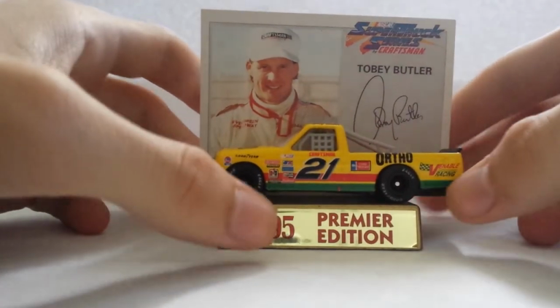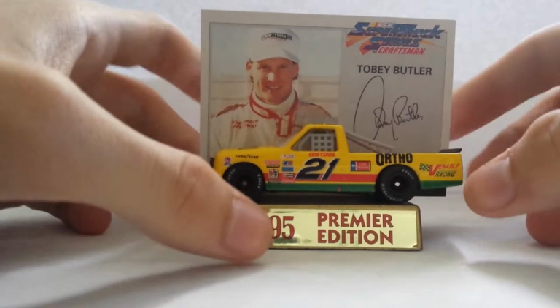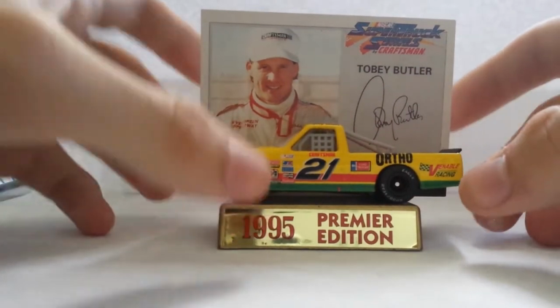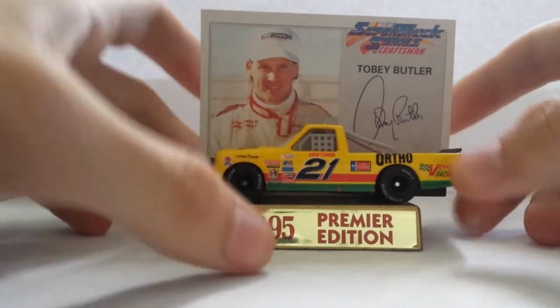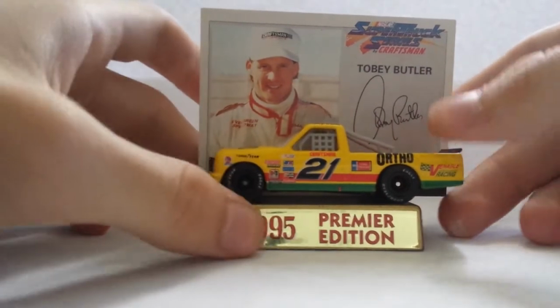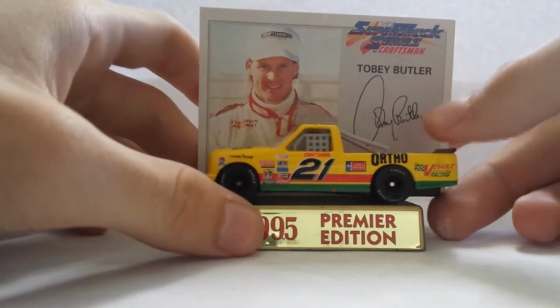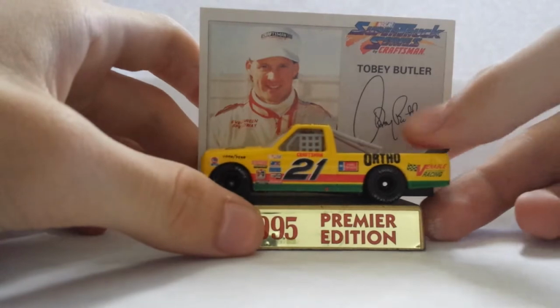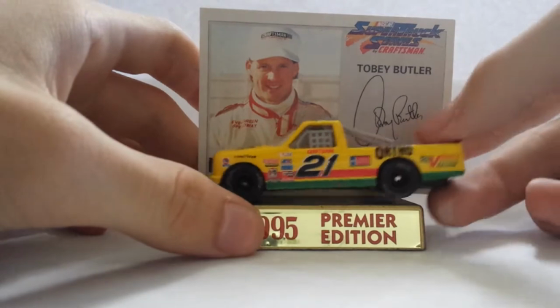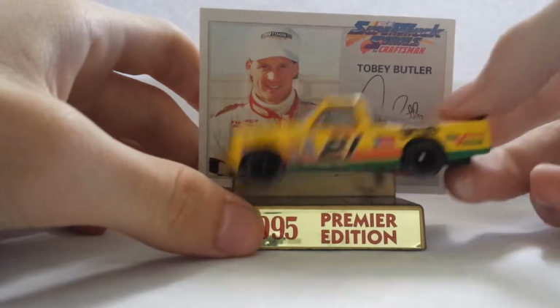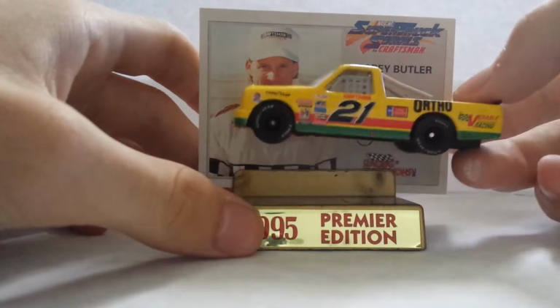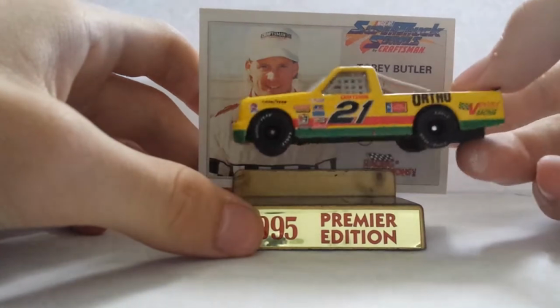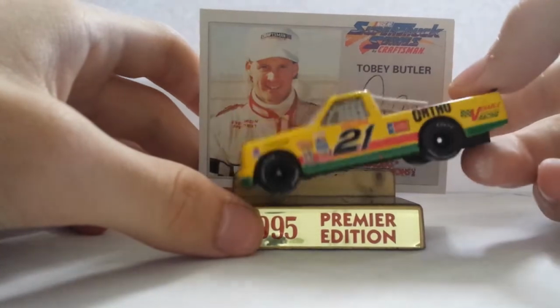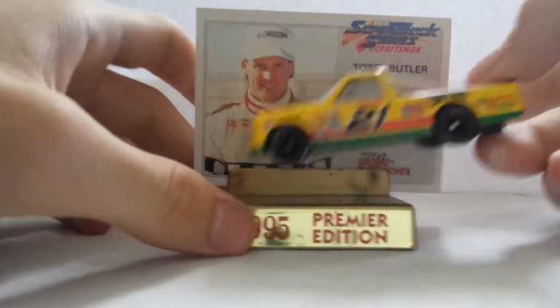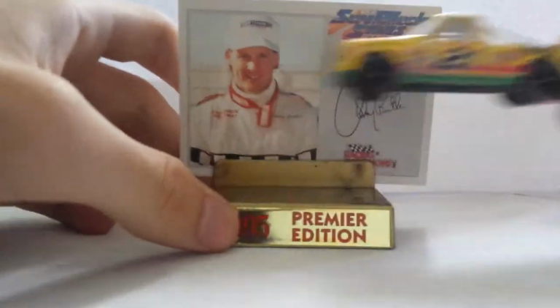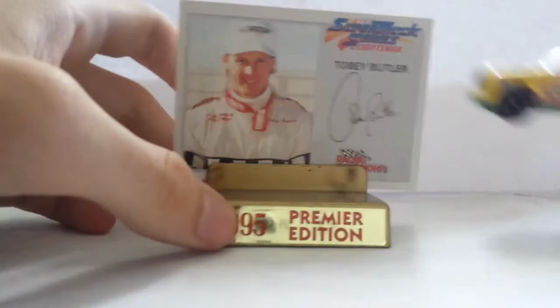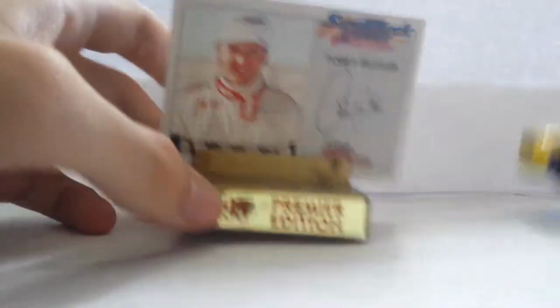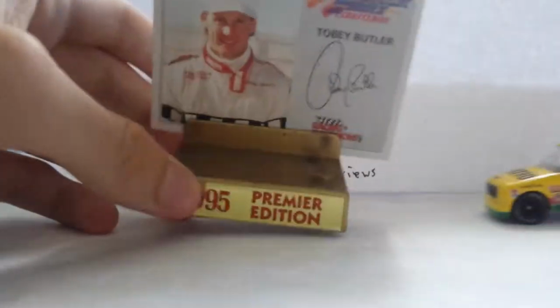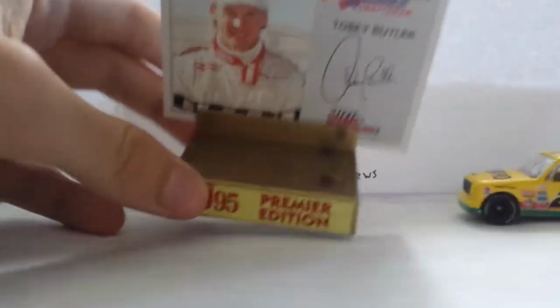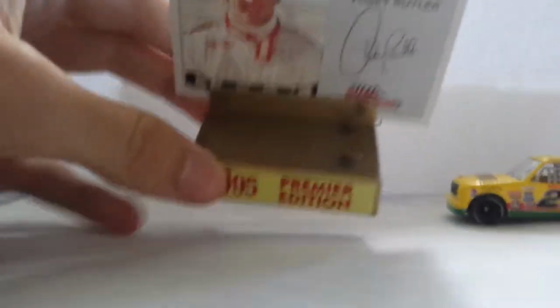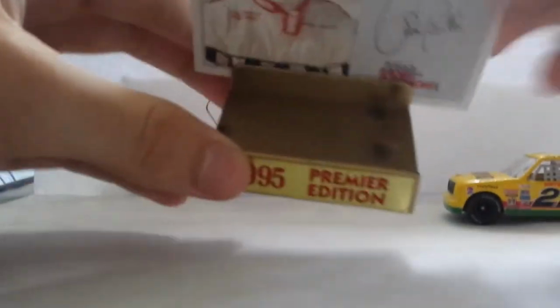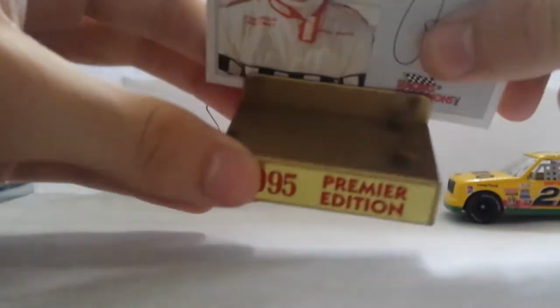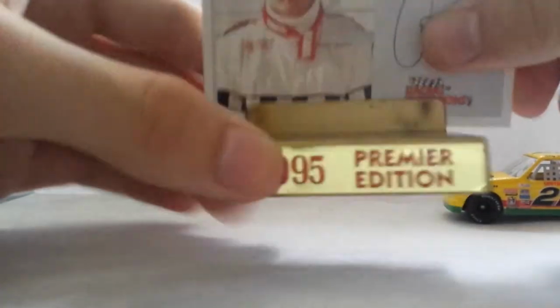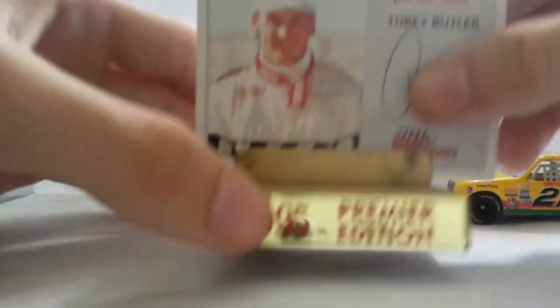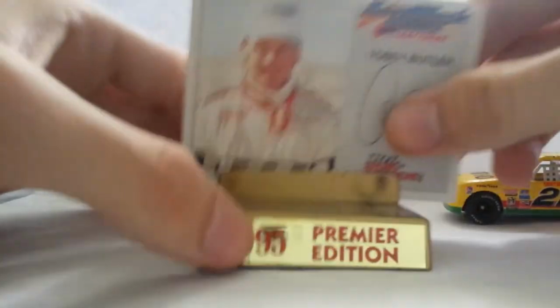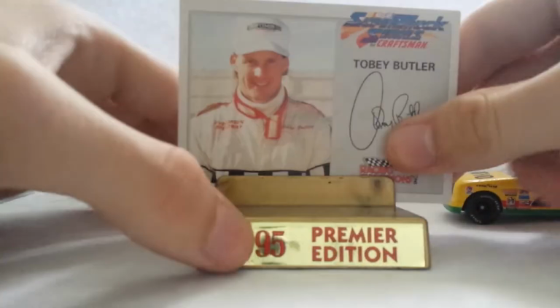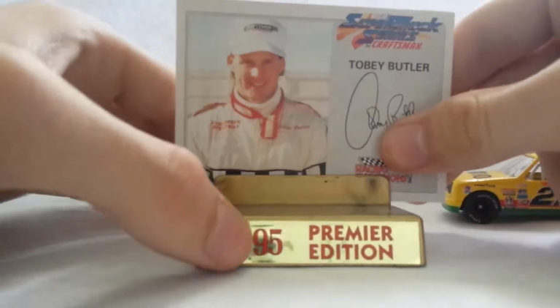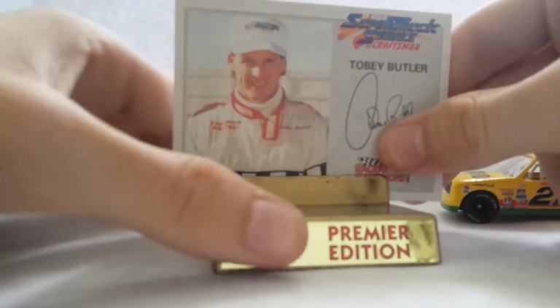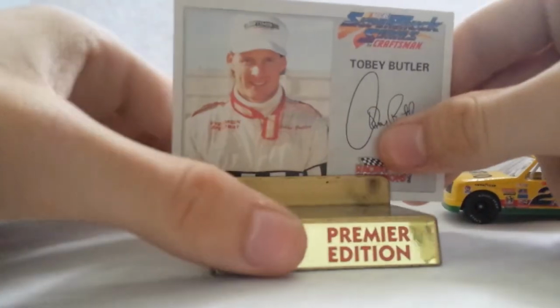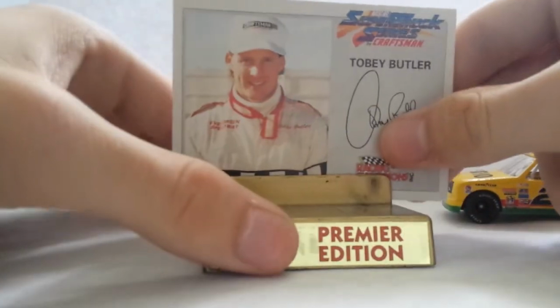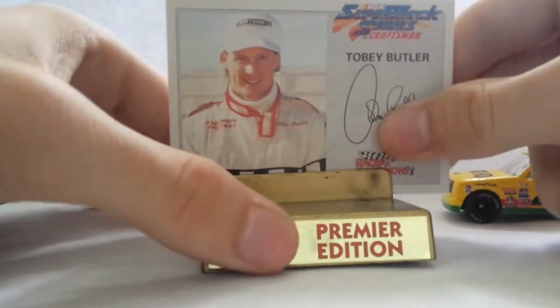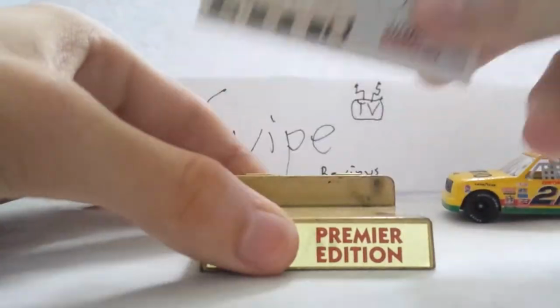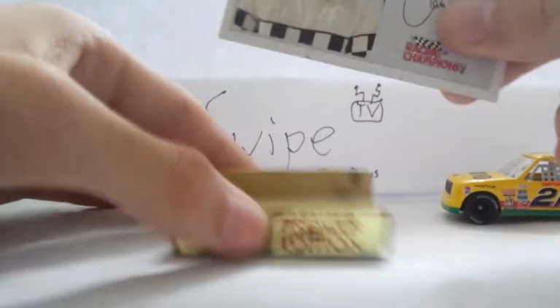It comes with three pieces: the truck, the stand, and the actual card.